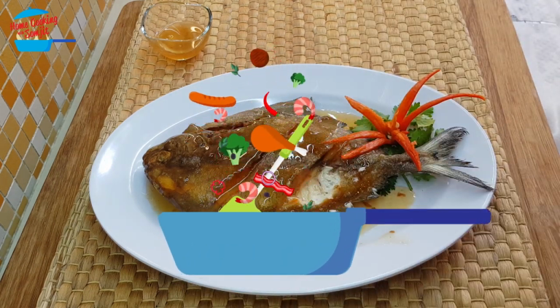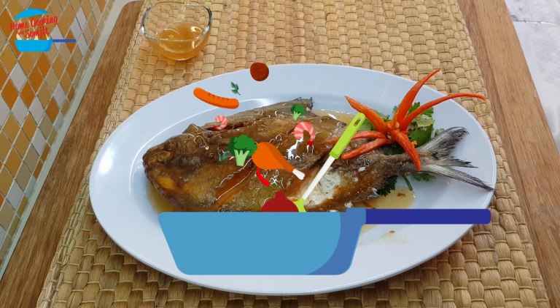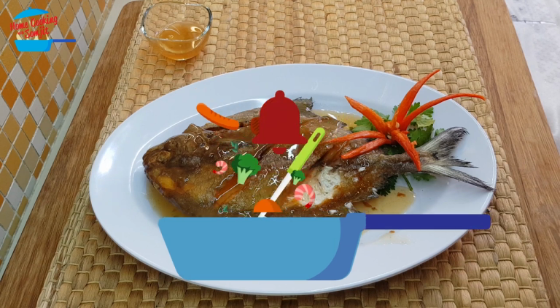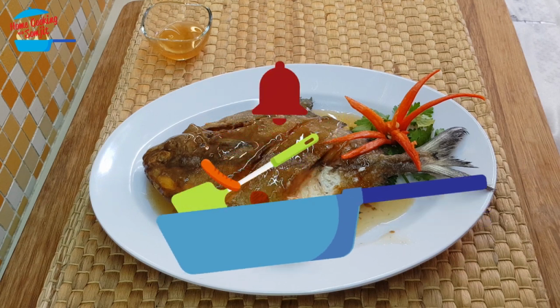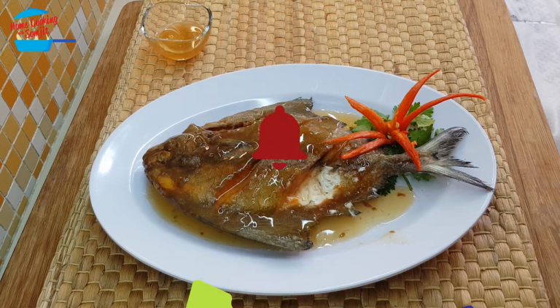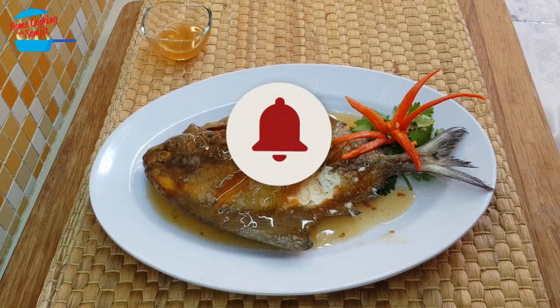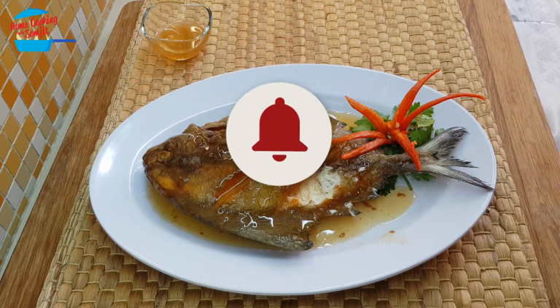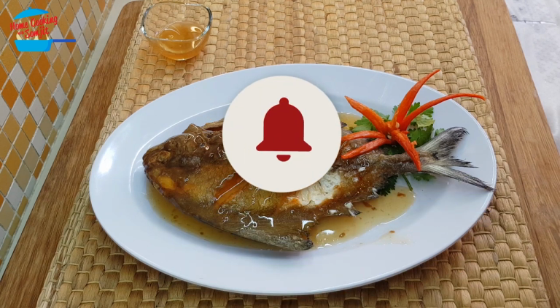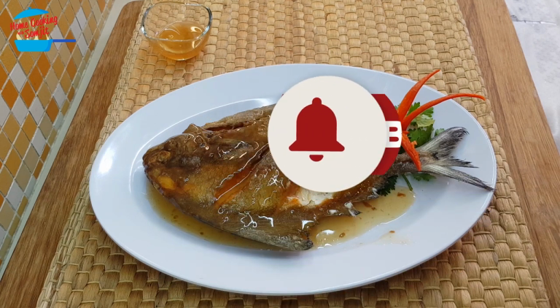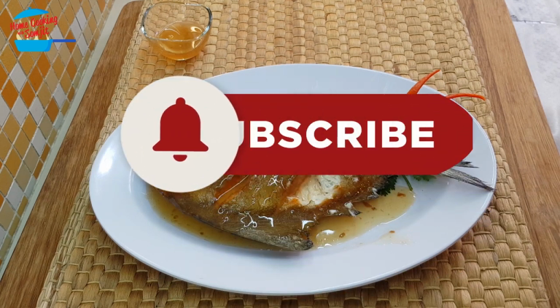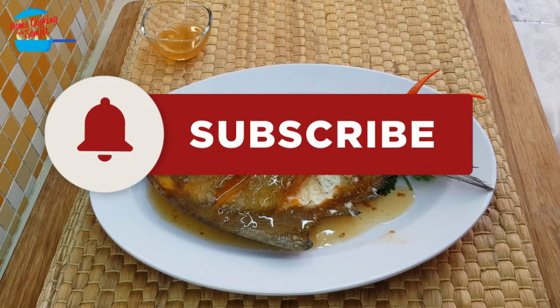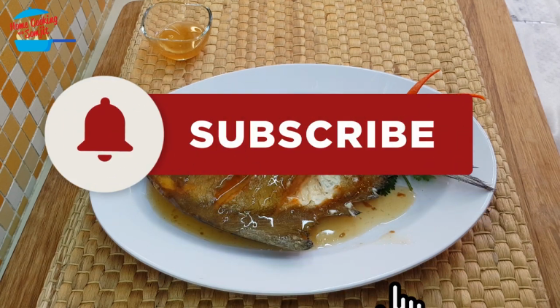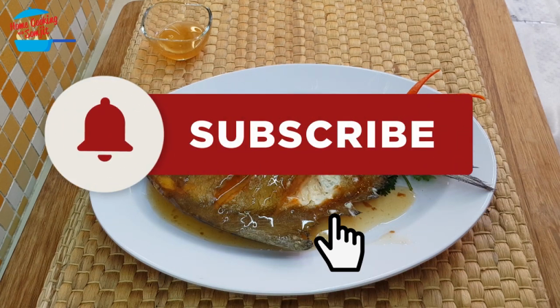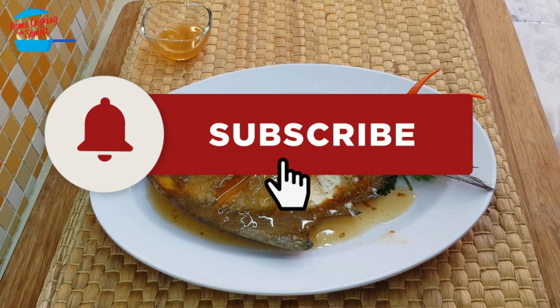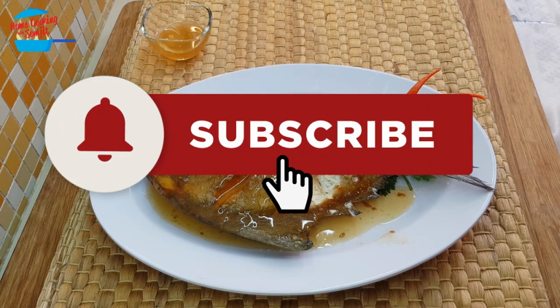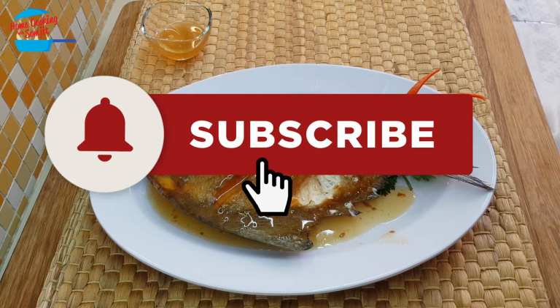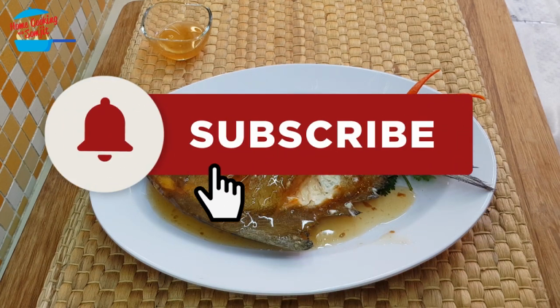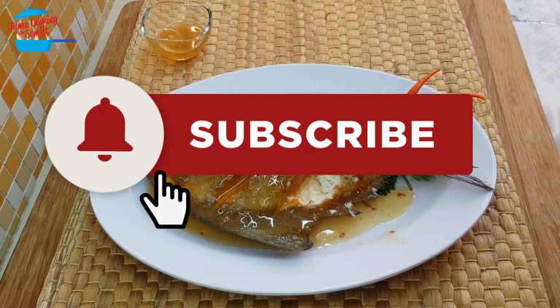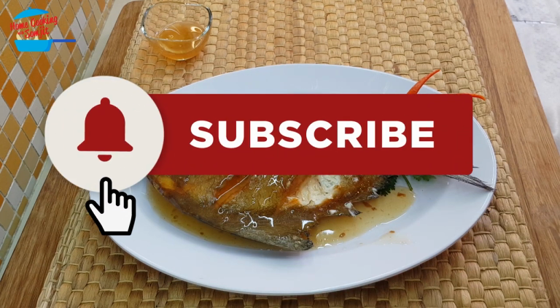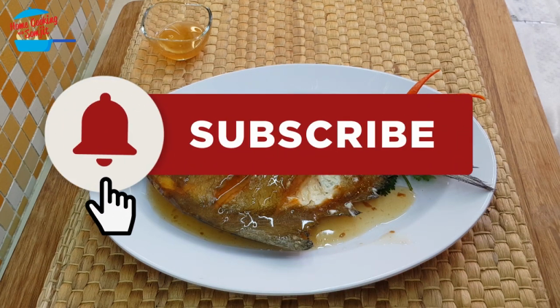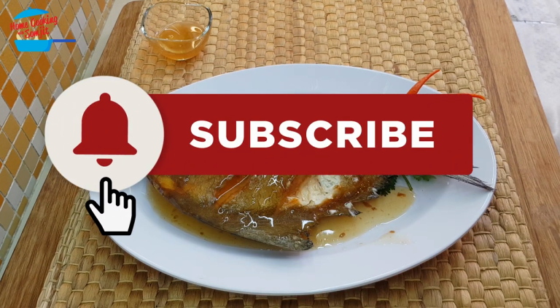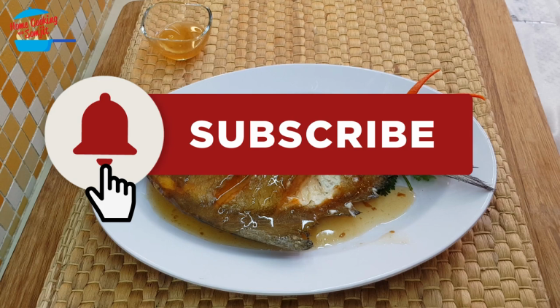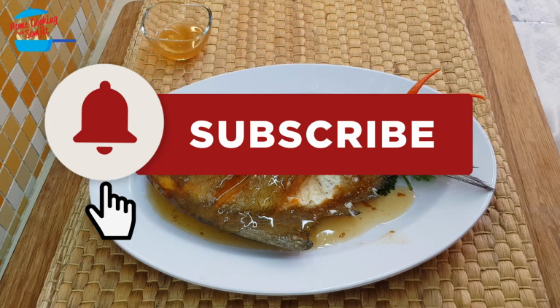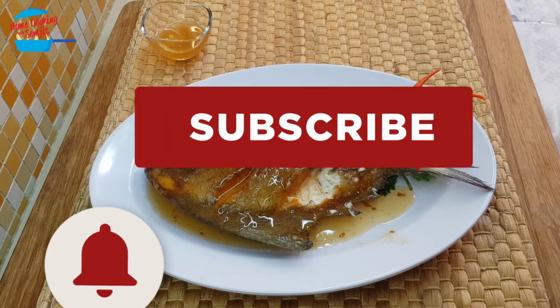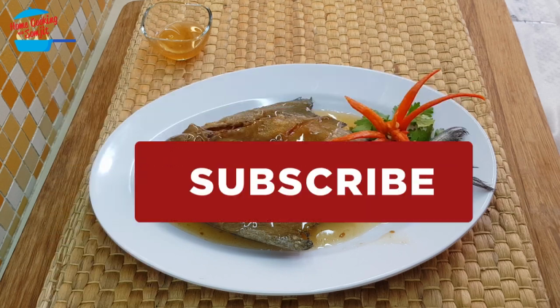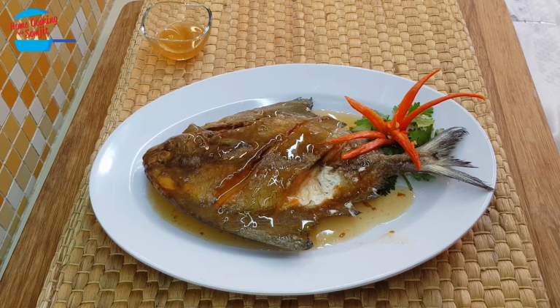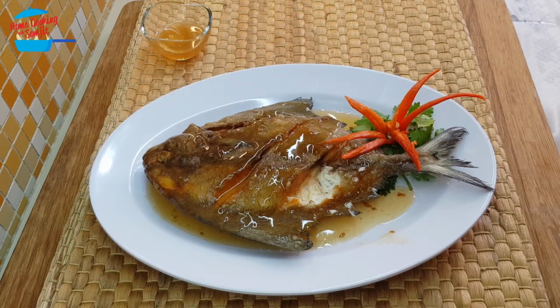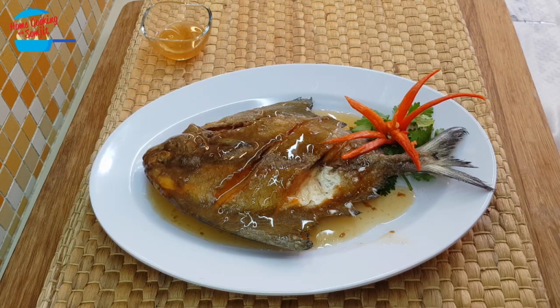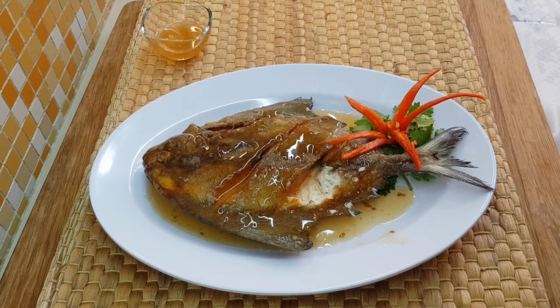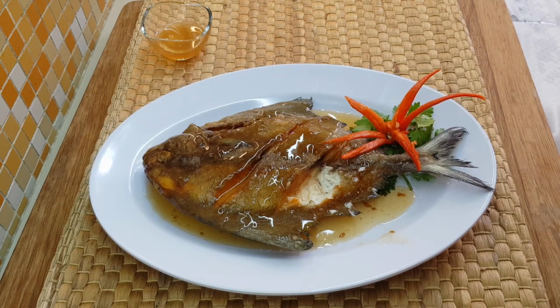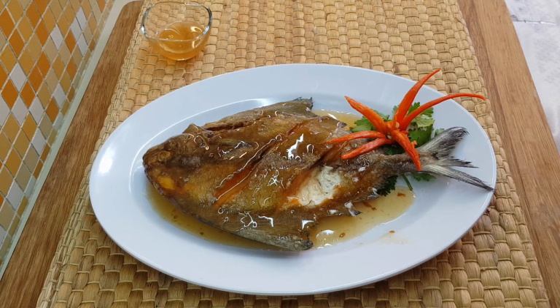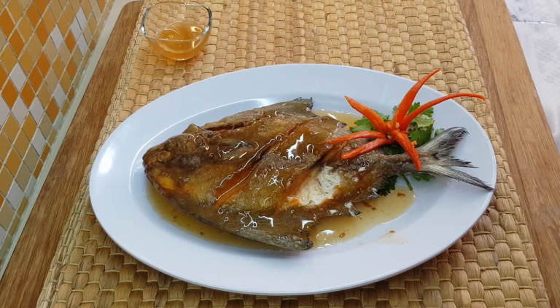Thank you for watching. If you like this video, please share with your friends. And remember to subscribe for more of my variety cooking like this. Thank you, and bye-bye!